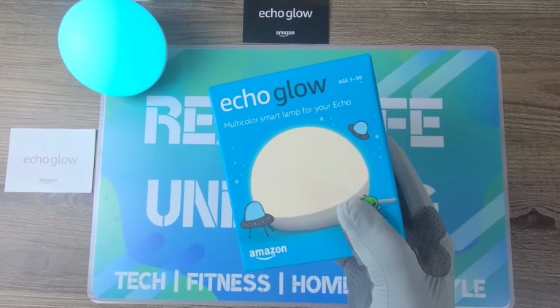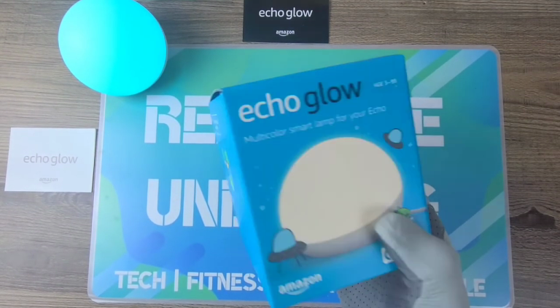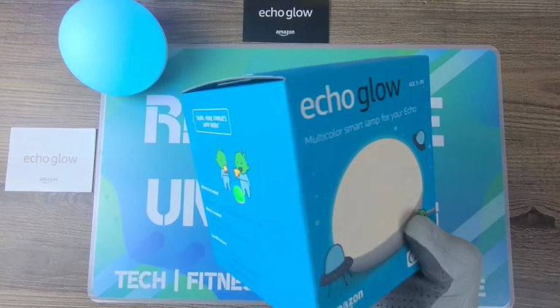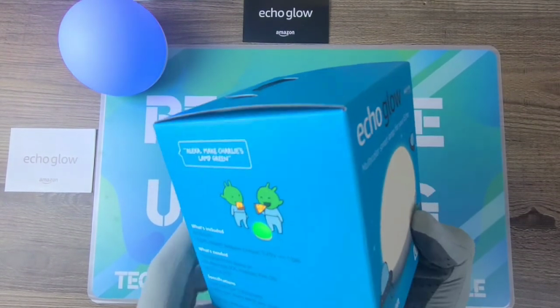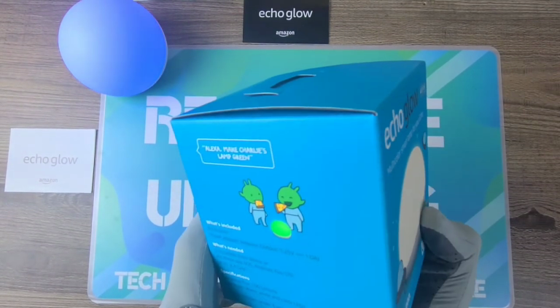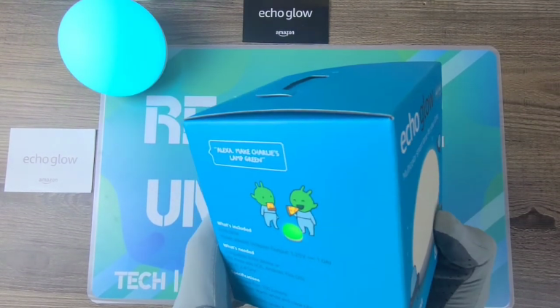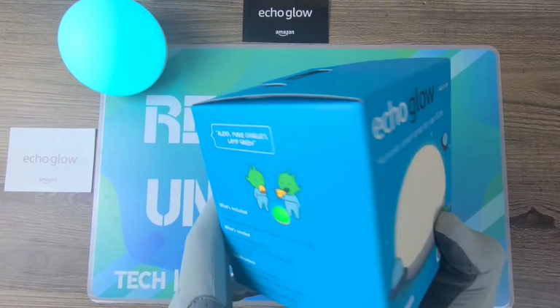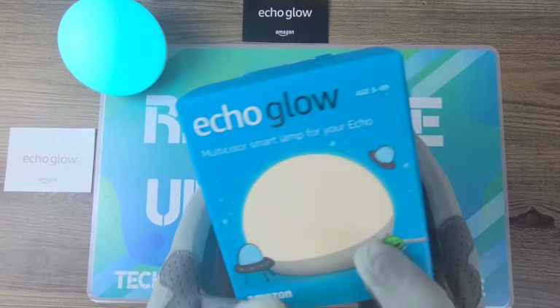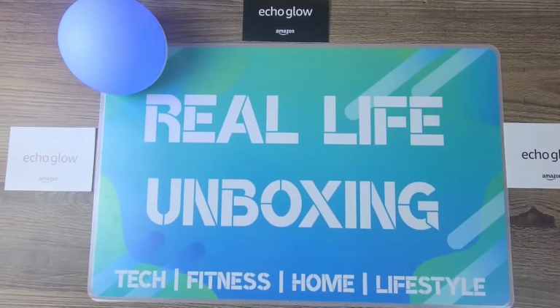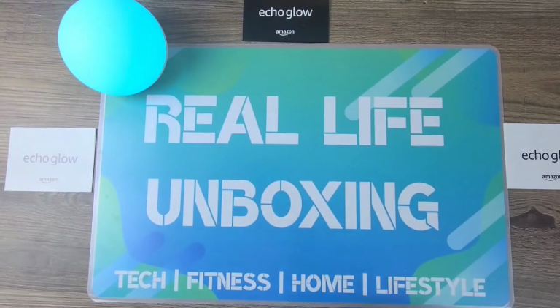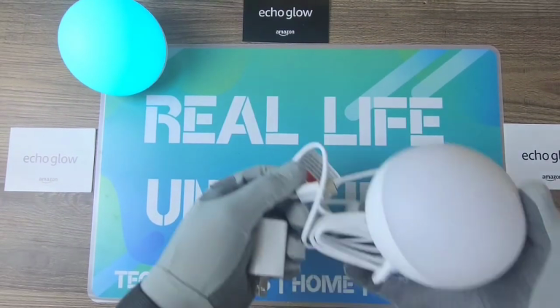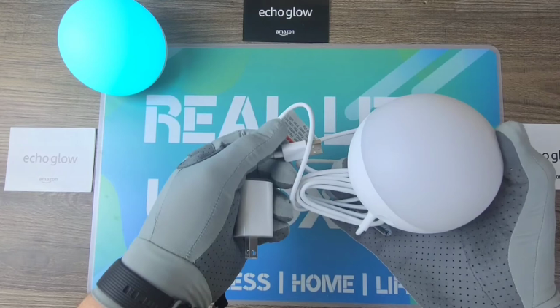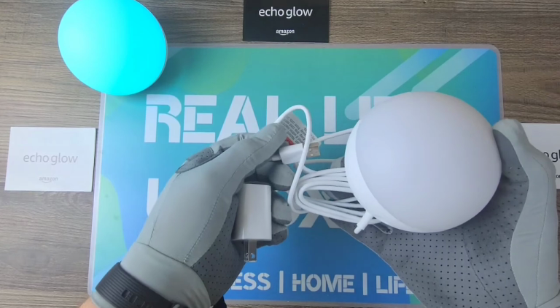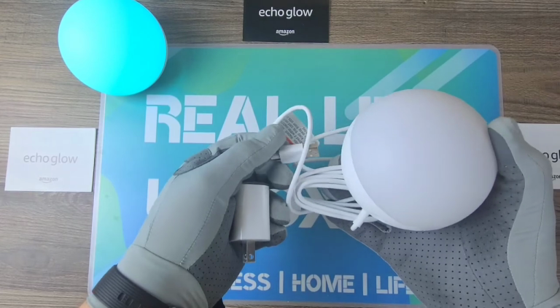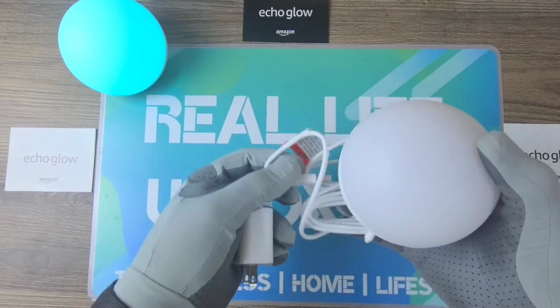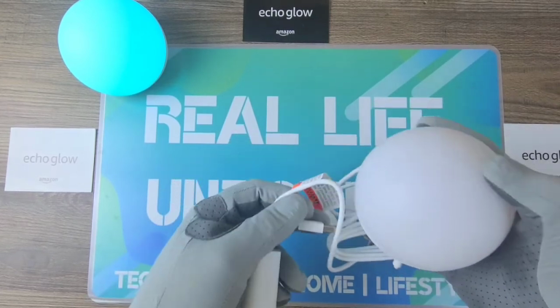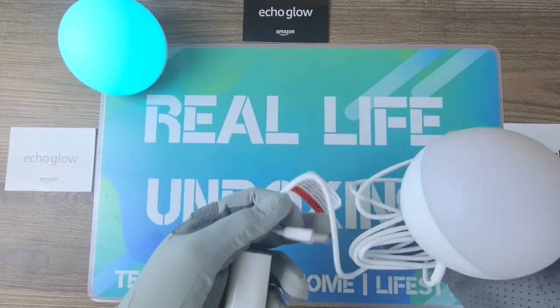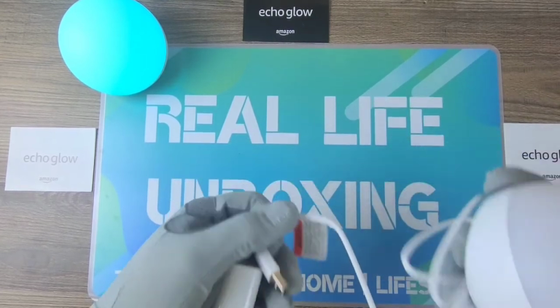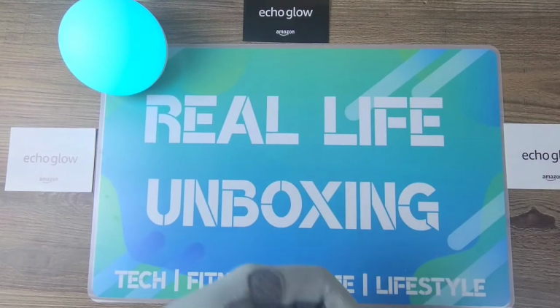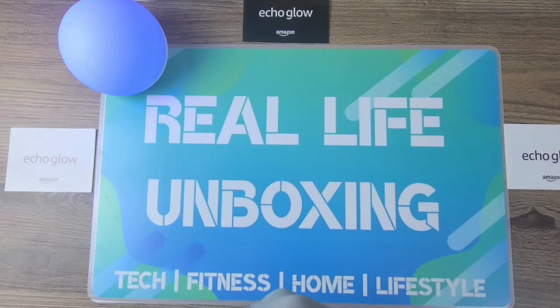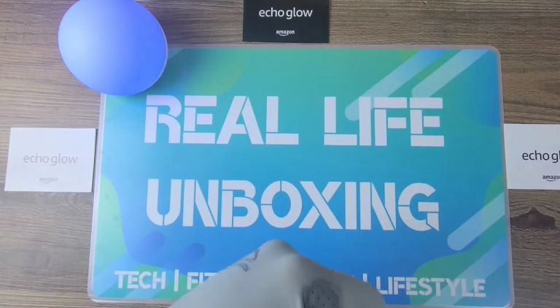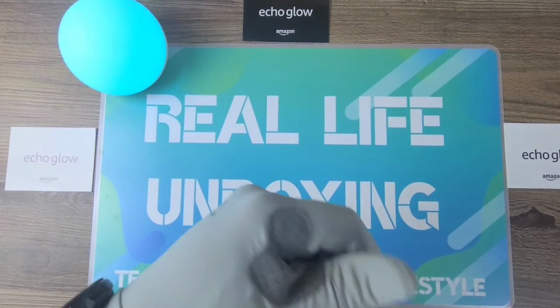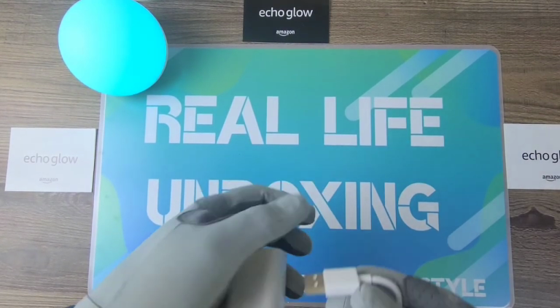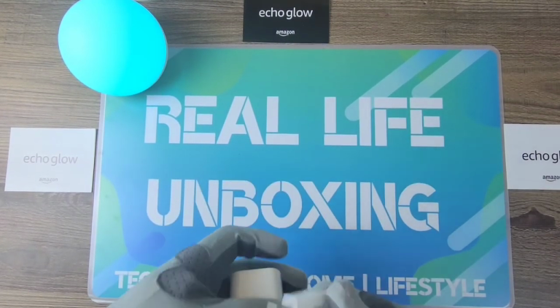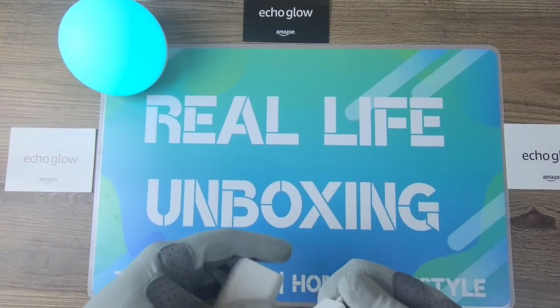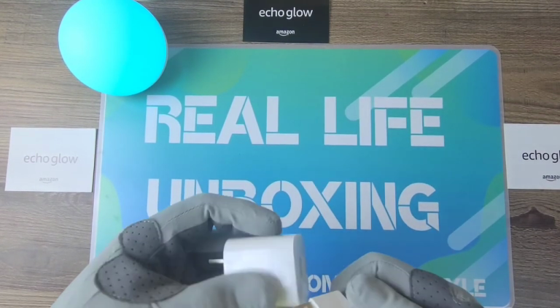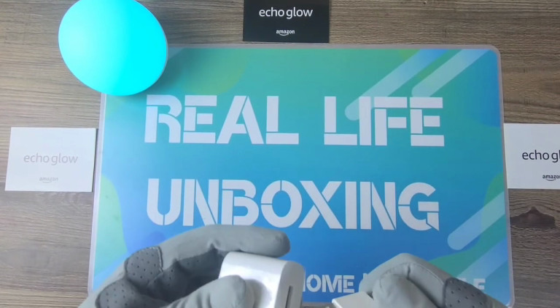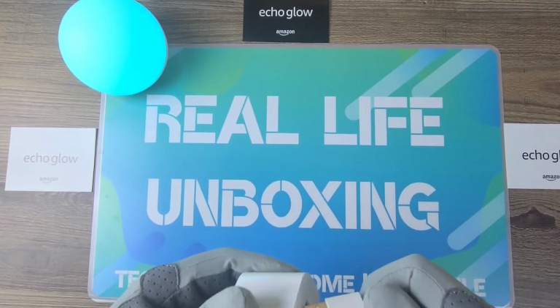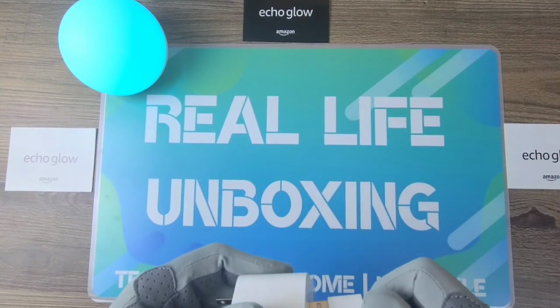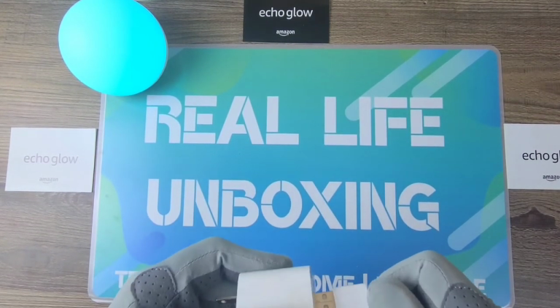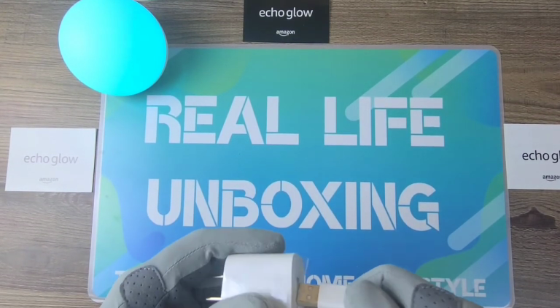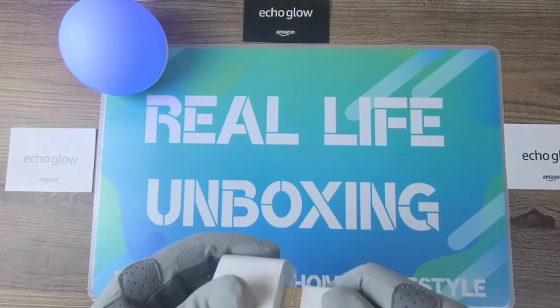Another Echo Glow! All right, now we have the second one ready — let's go ahead and plug it in.